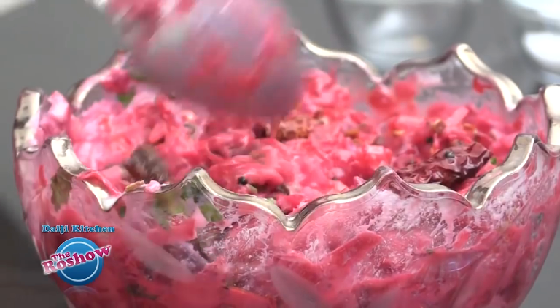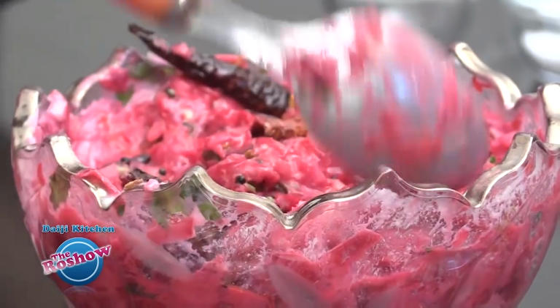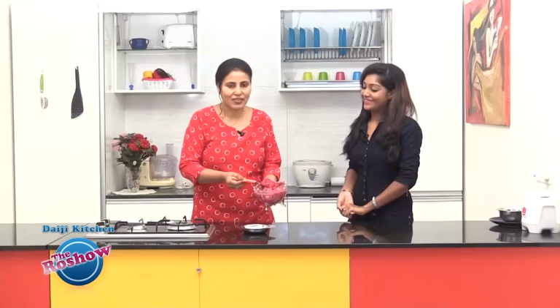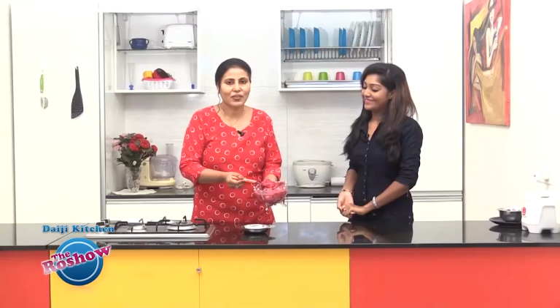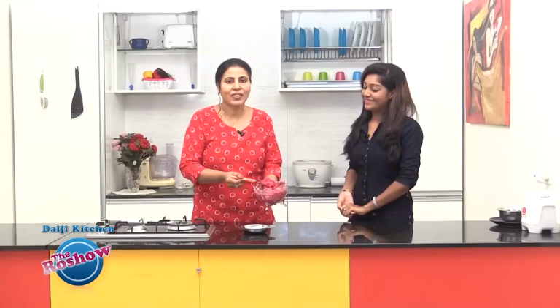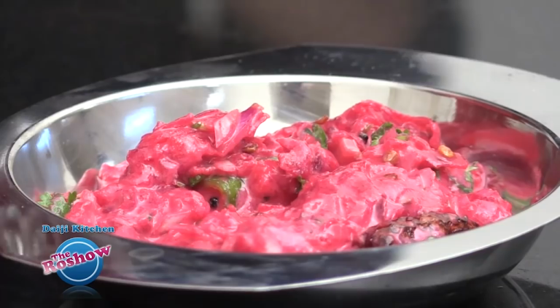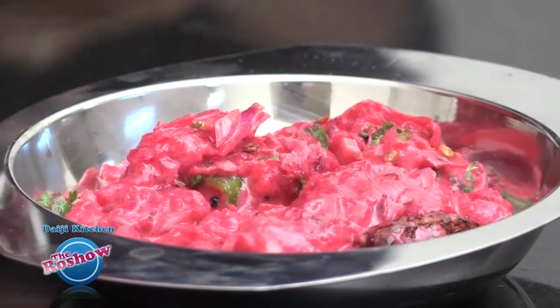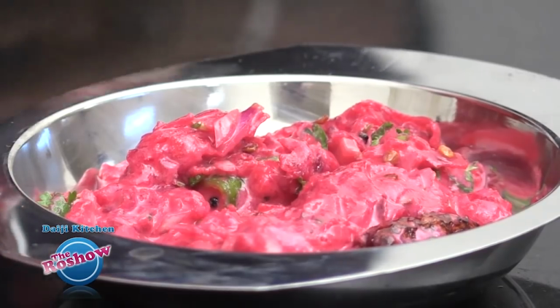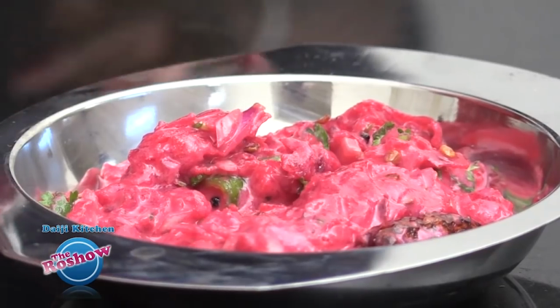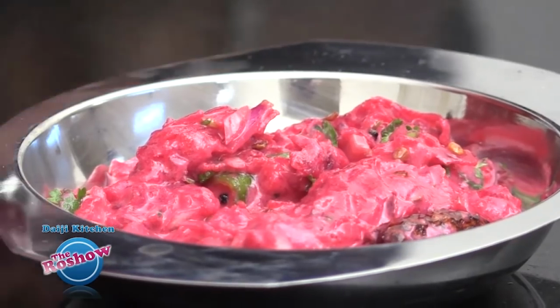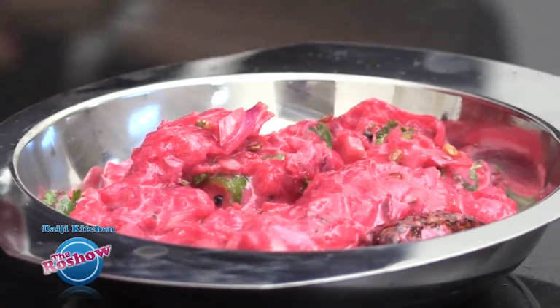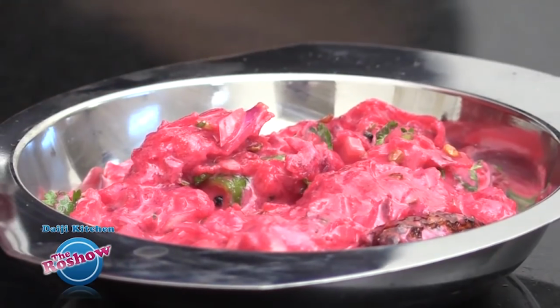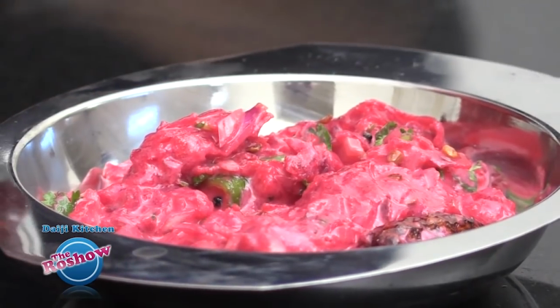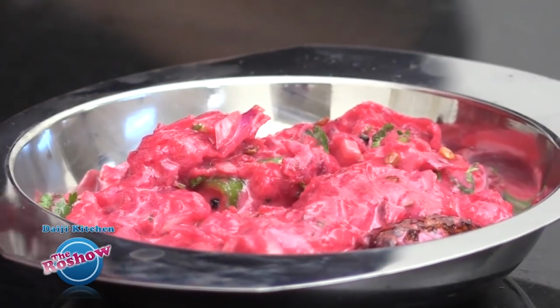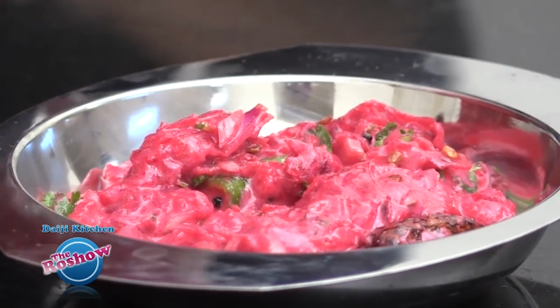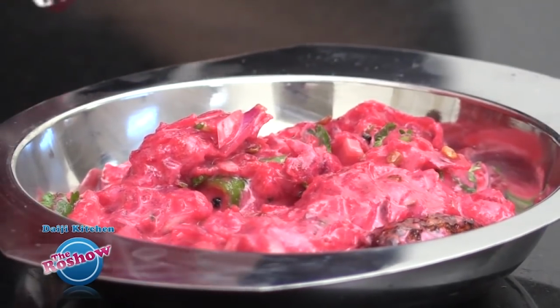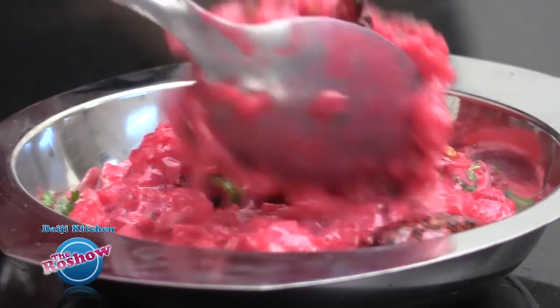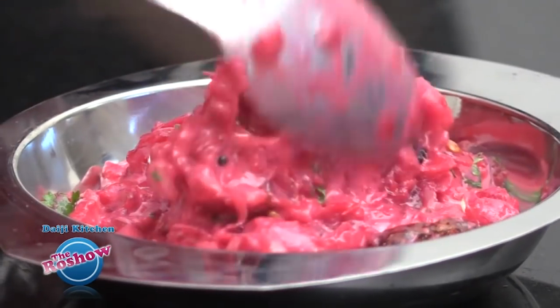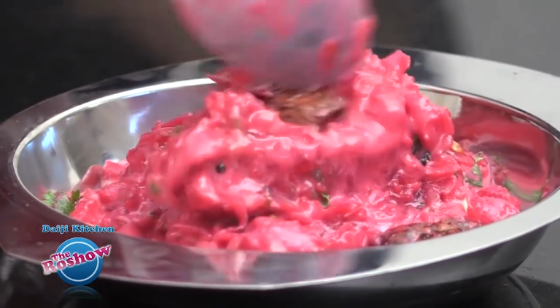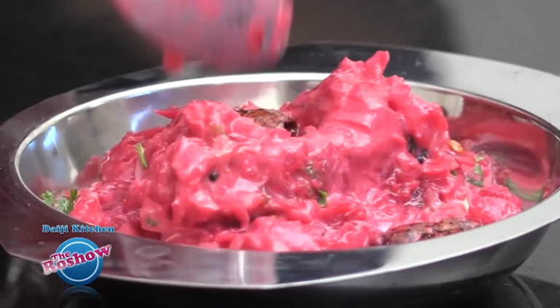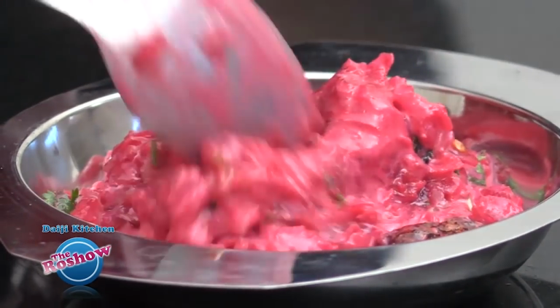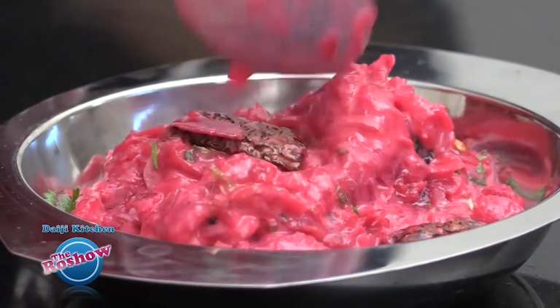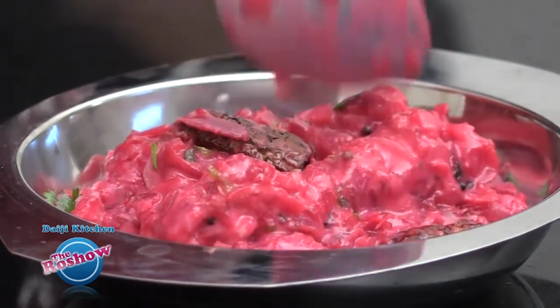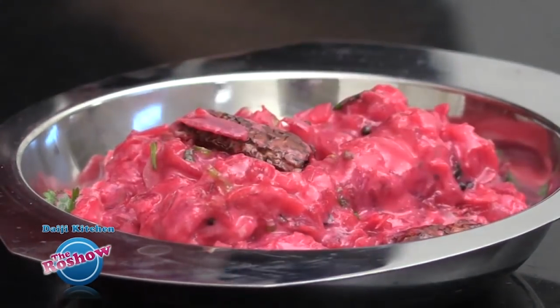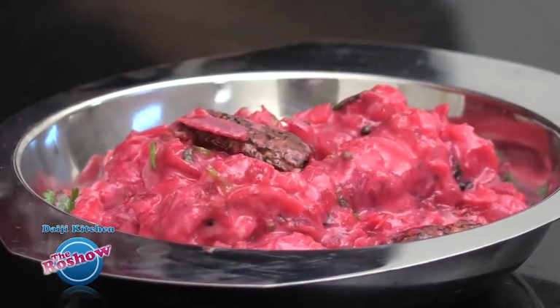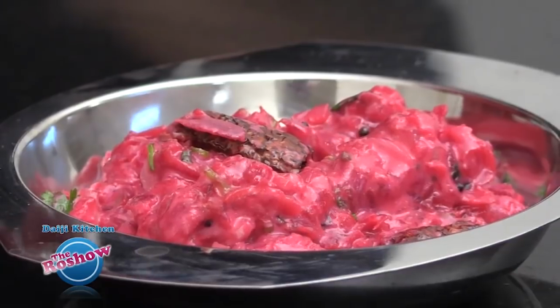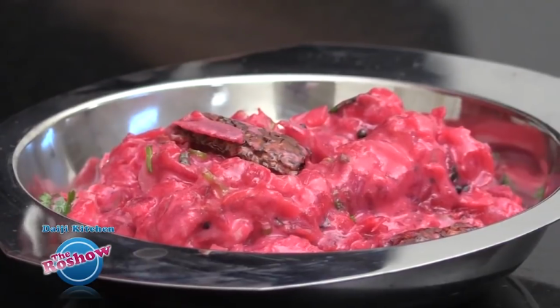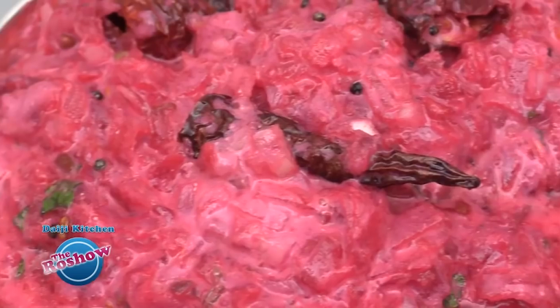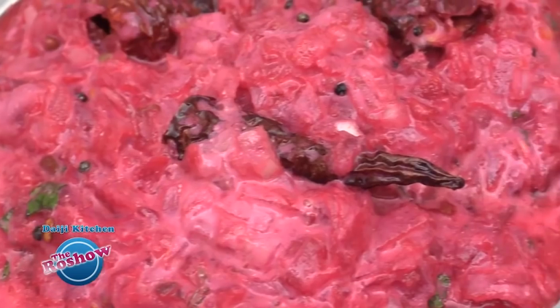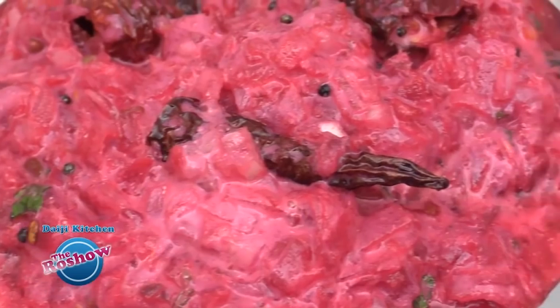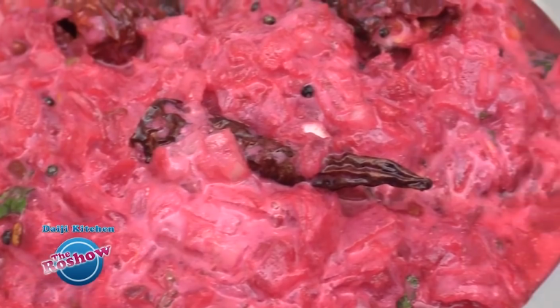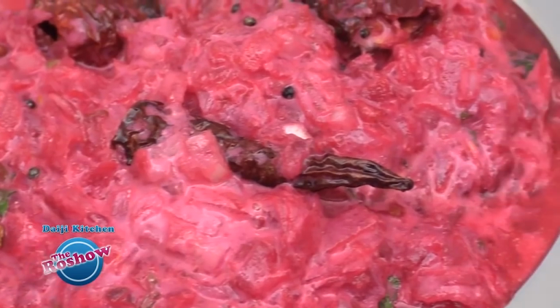Here is the yummy looking beetroot salad — colourful and ready to serve!